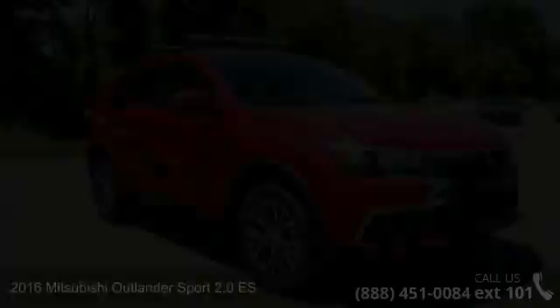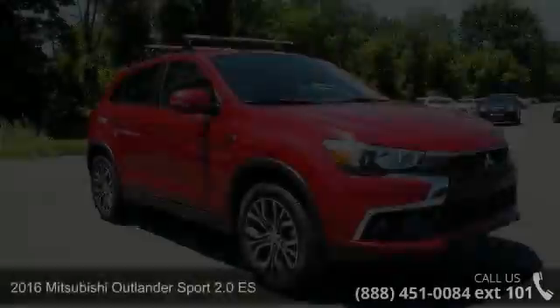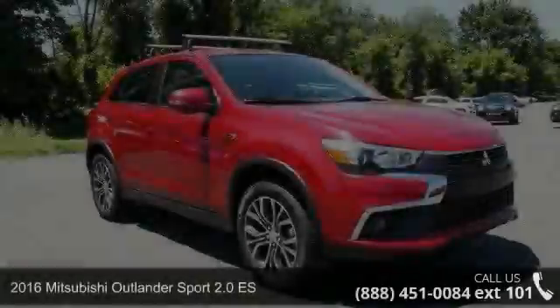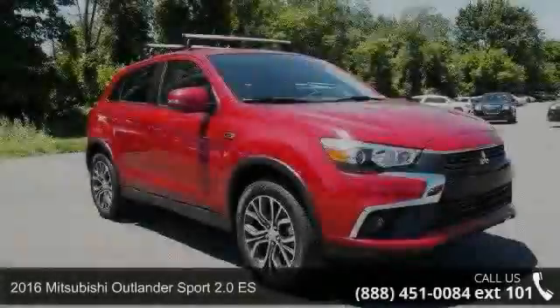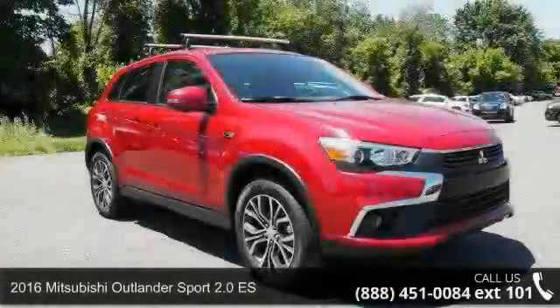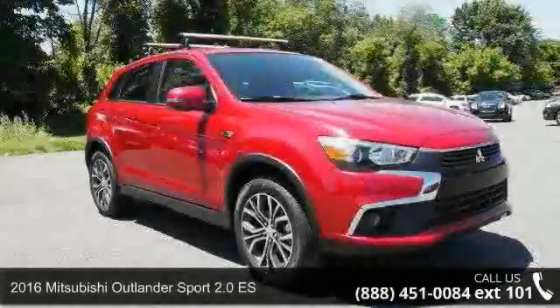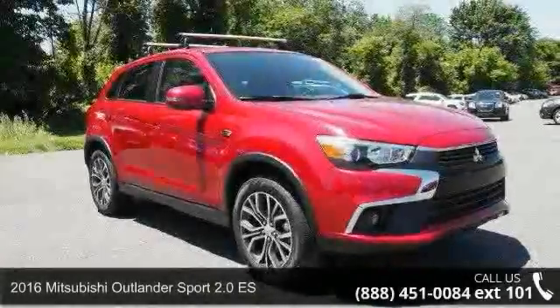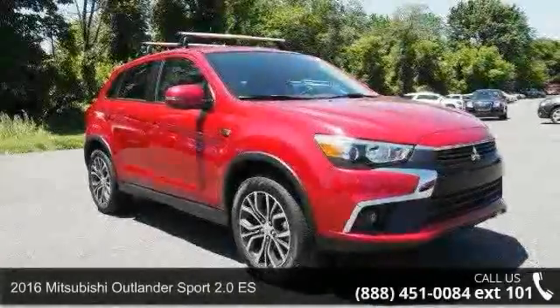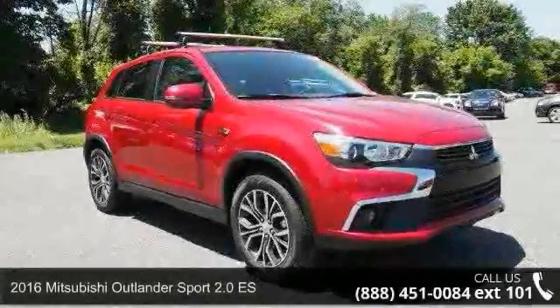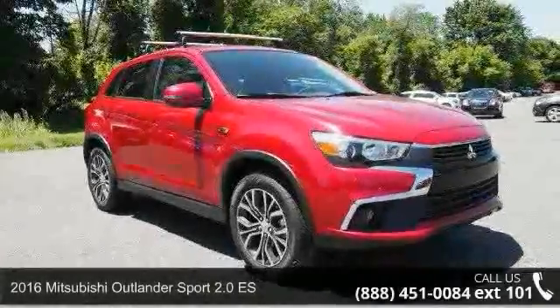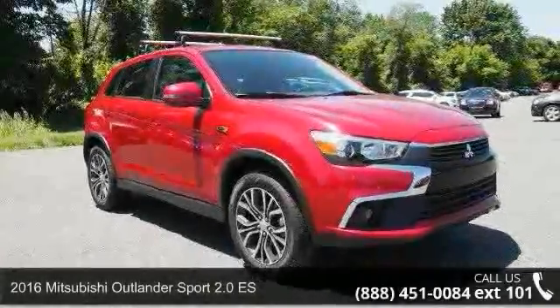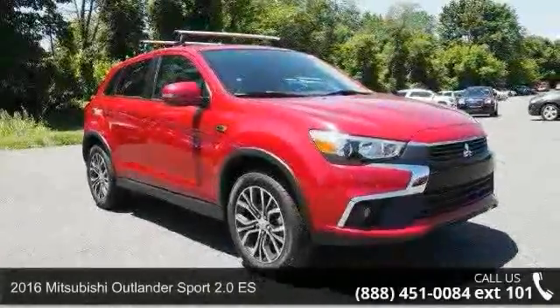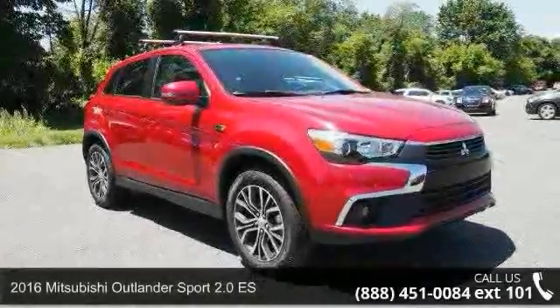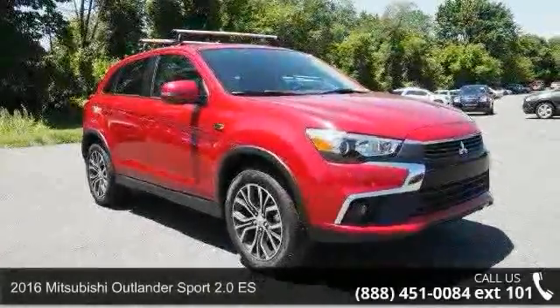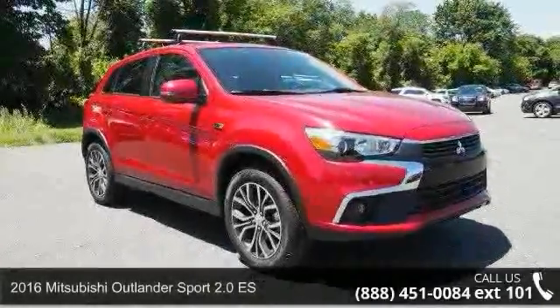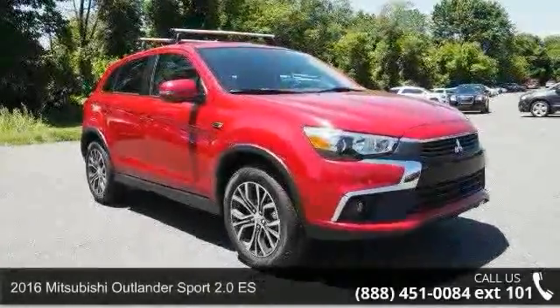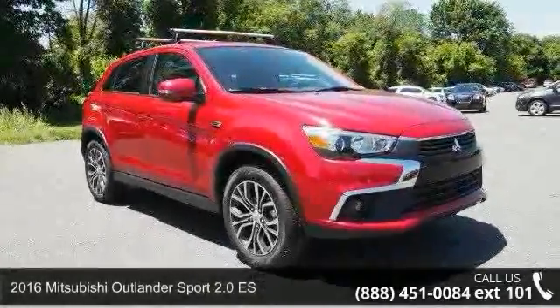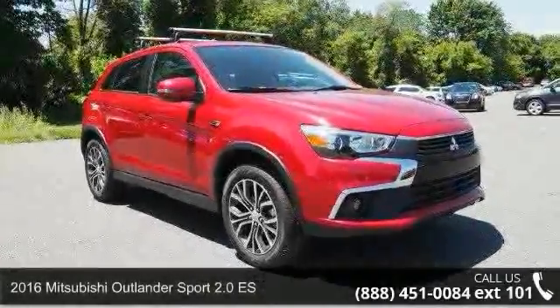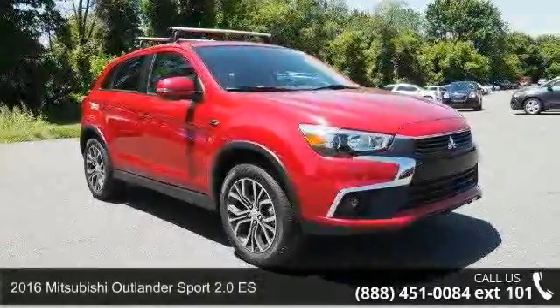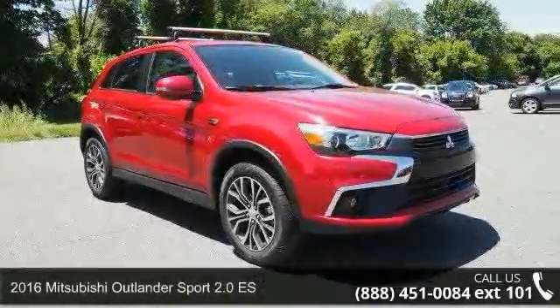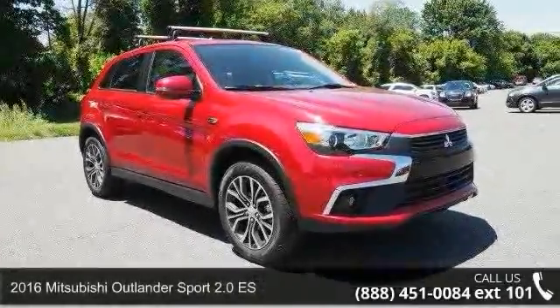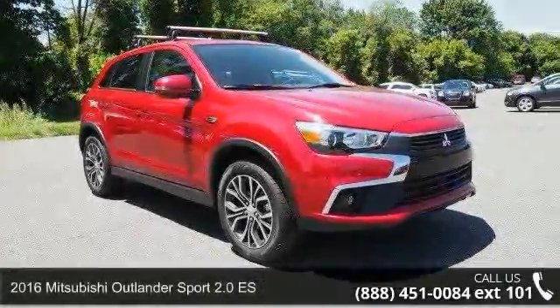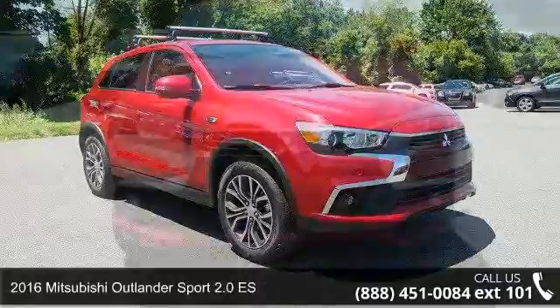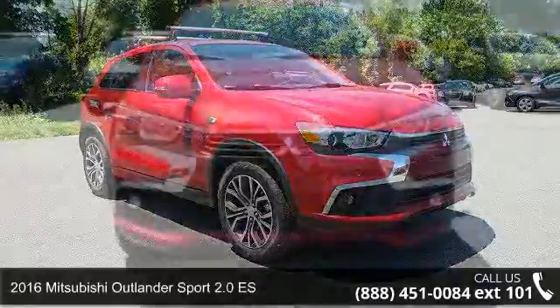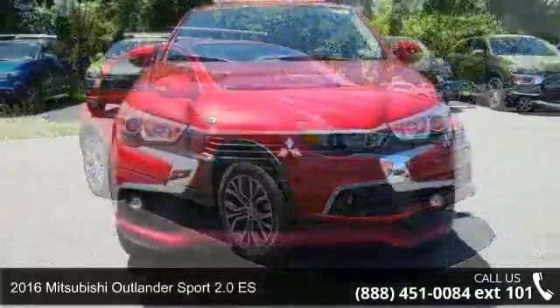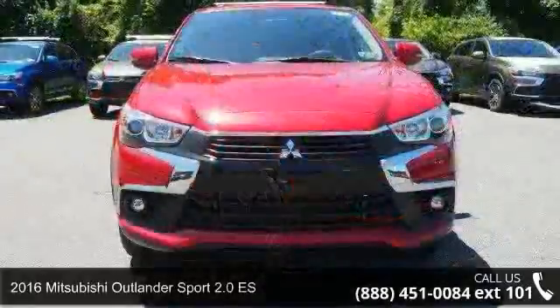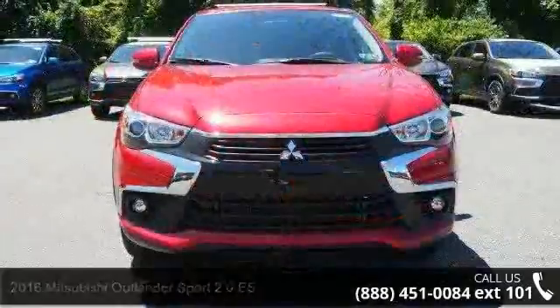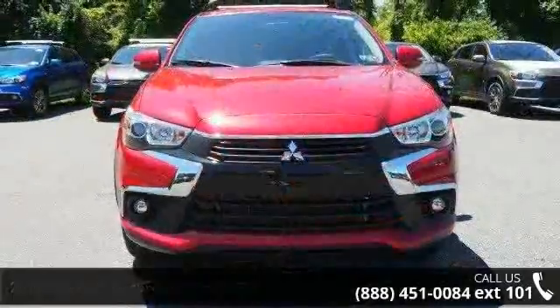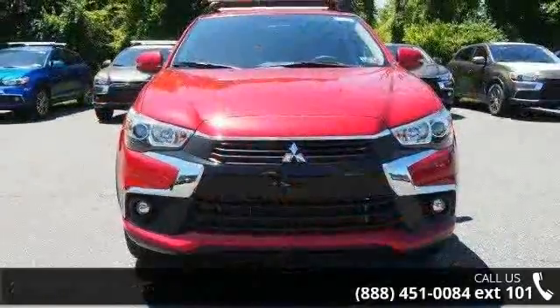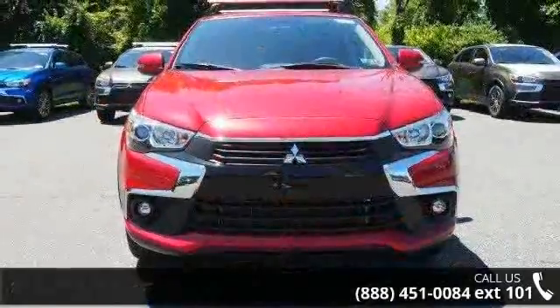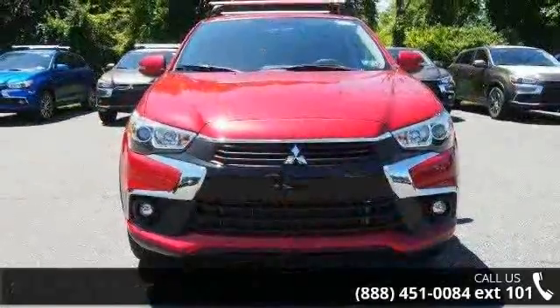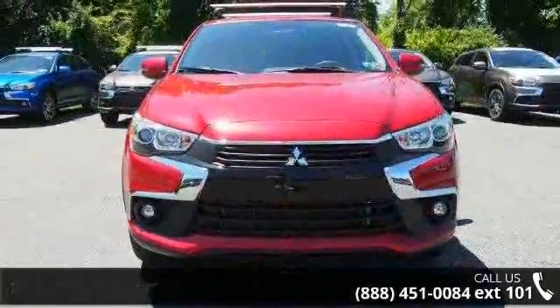Presenting the 2016 Mitsubishi Outlander Sport. If you are looking for a first-rate auto, this one could be yours today.